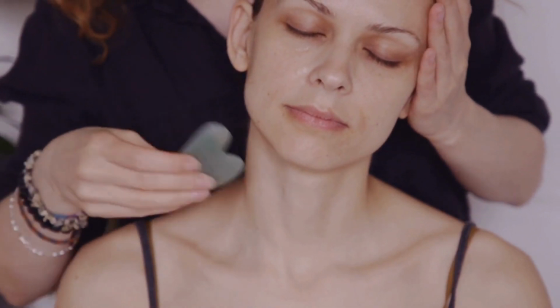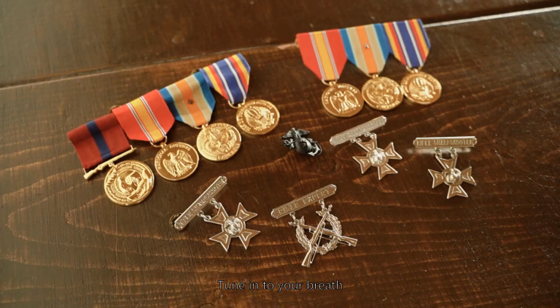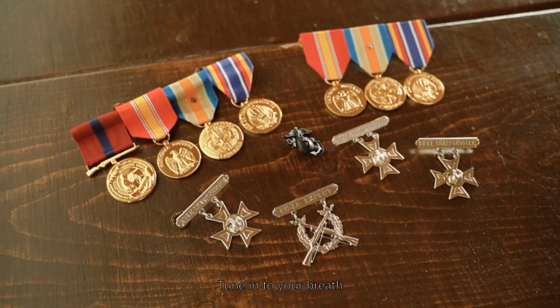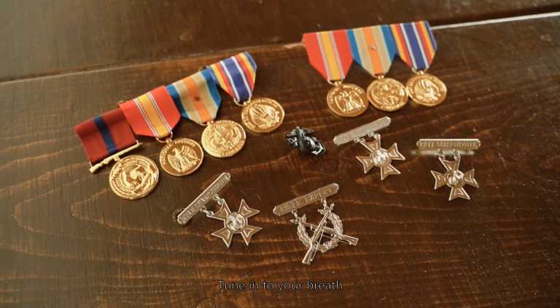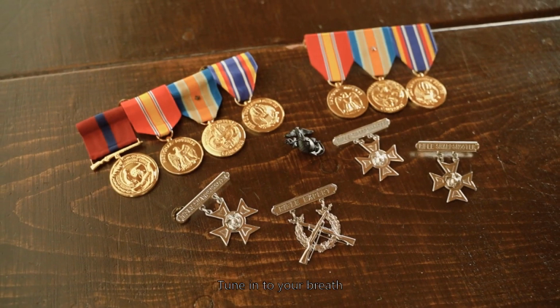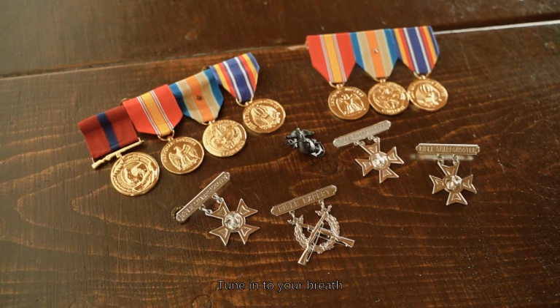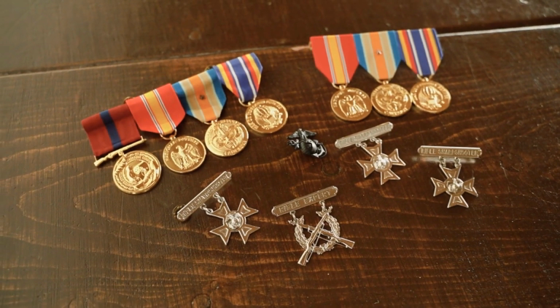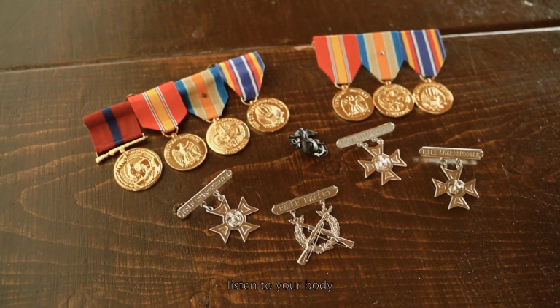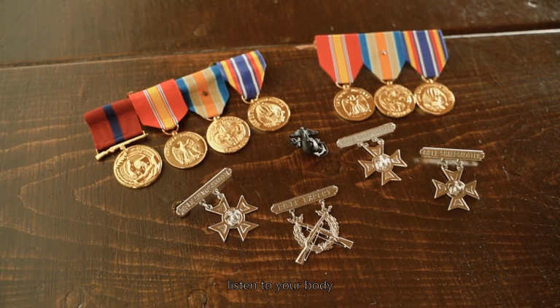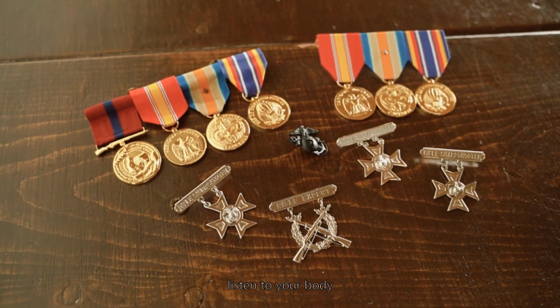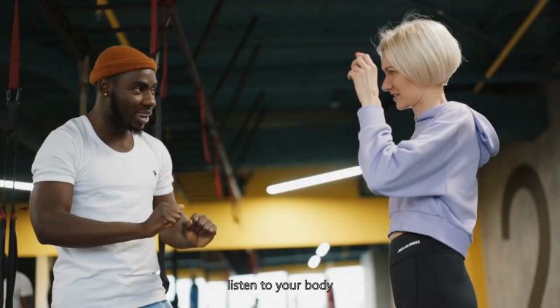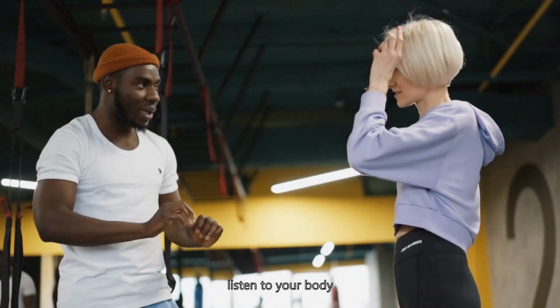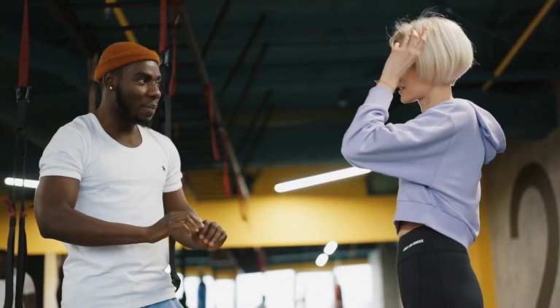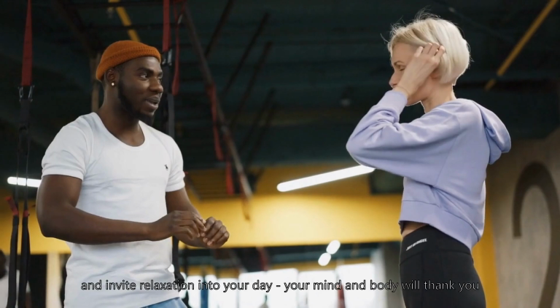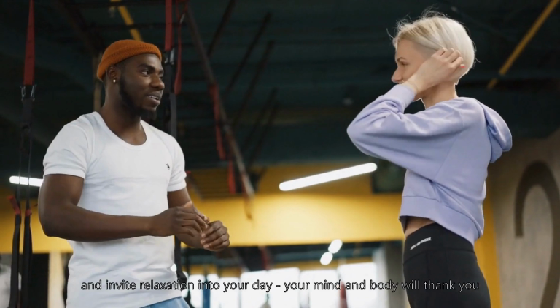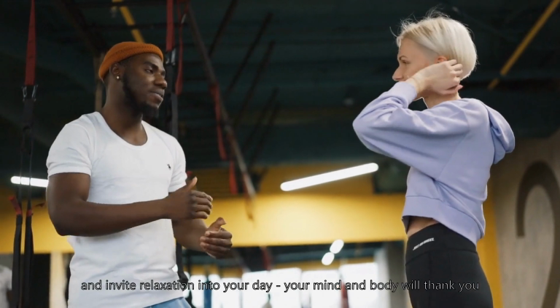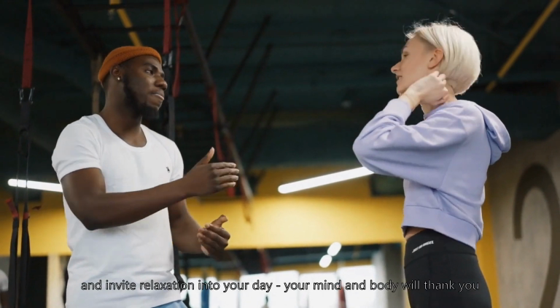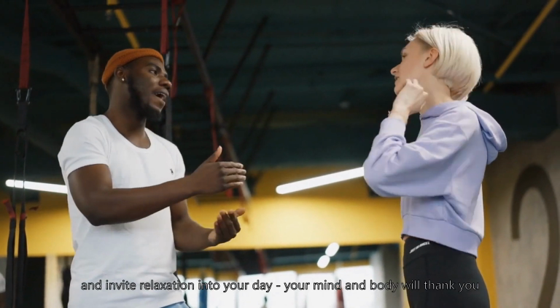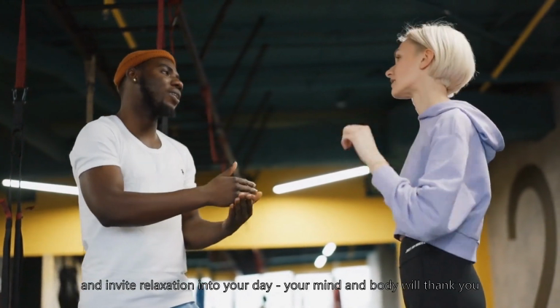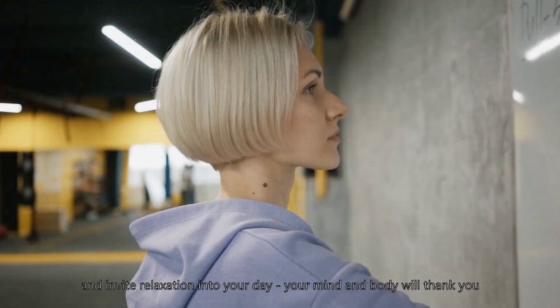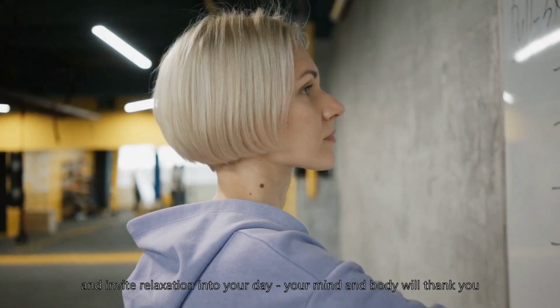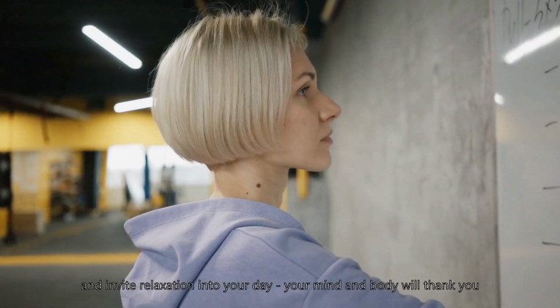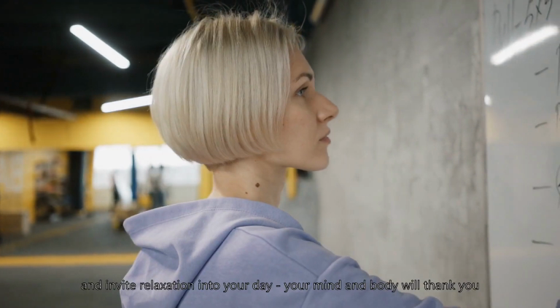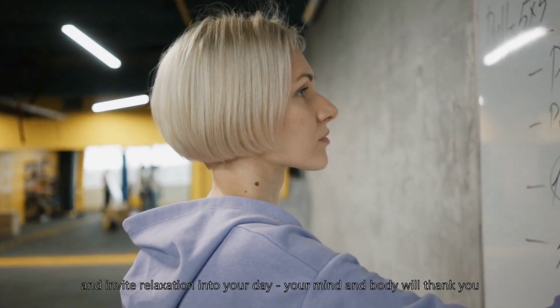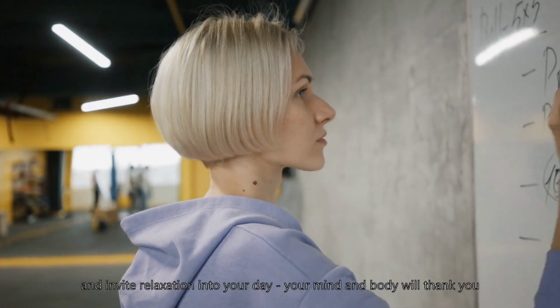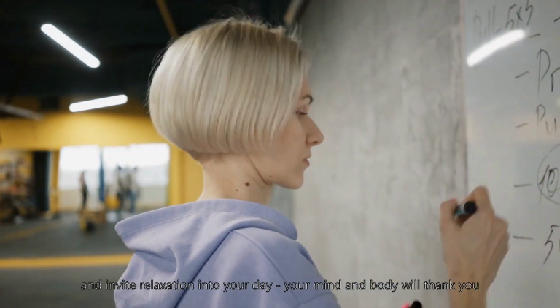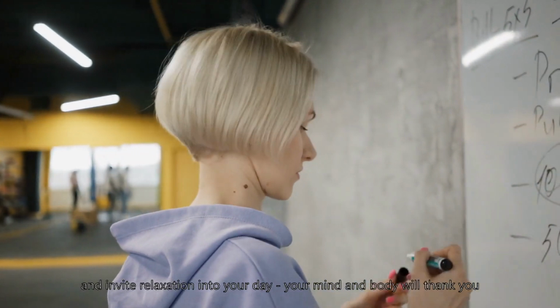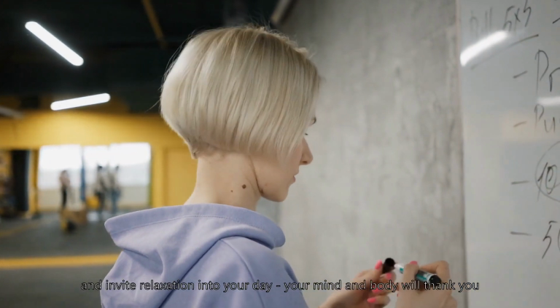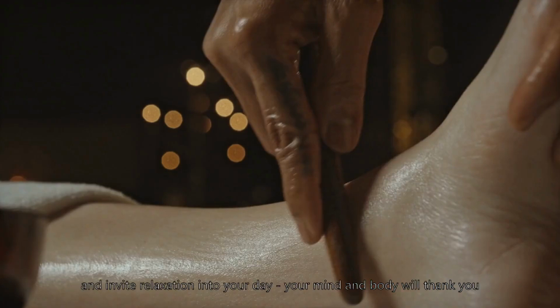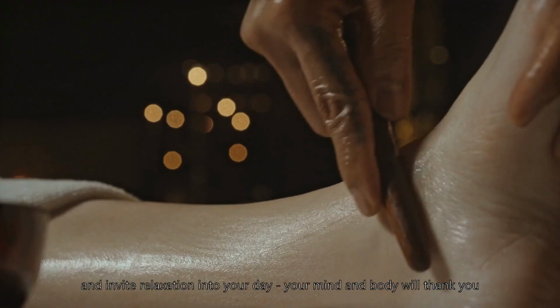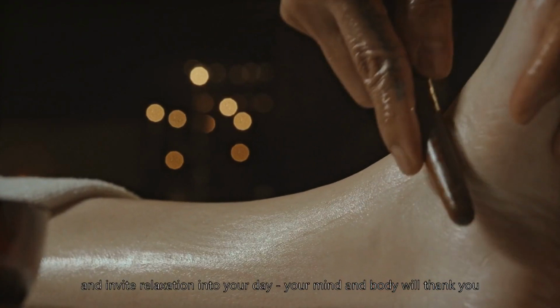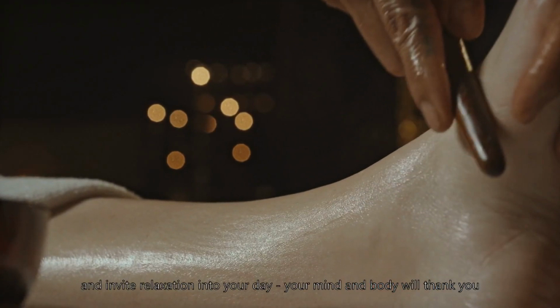Tune into your breath, listen to your body, and invite relaxation into your day — your mind and body will thank you.